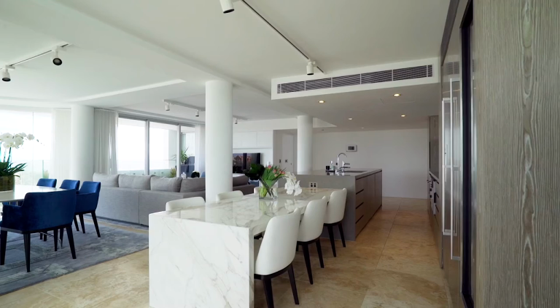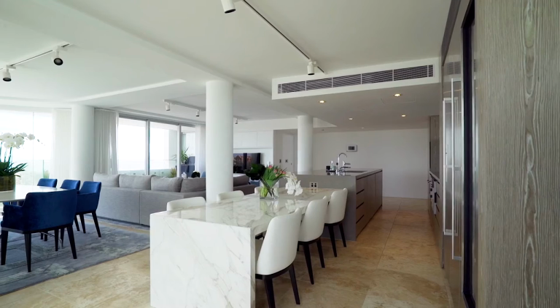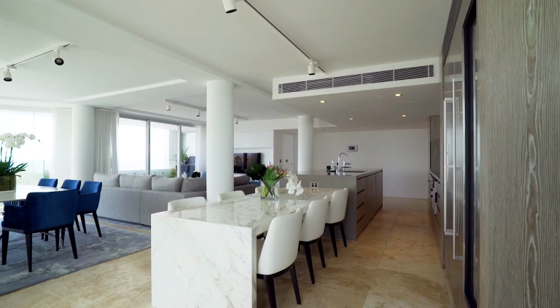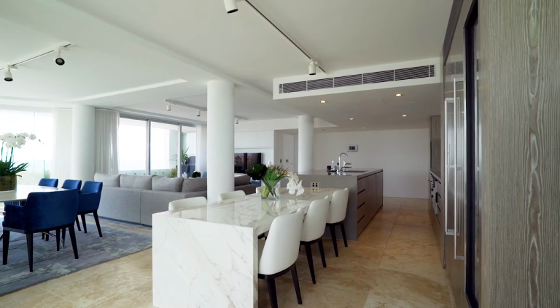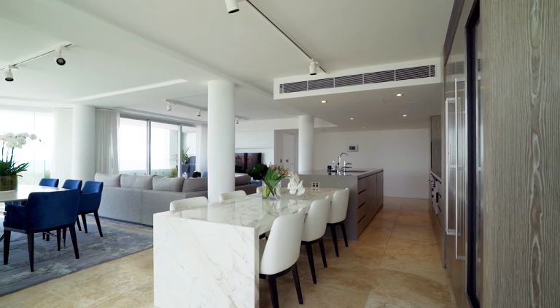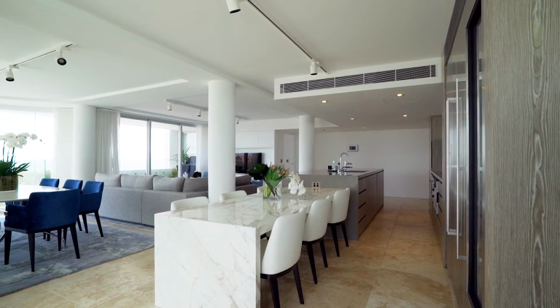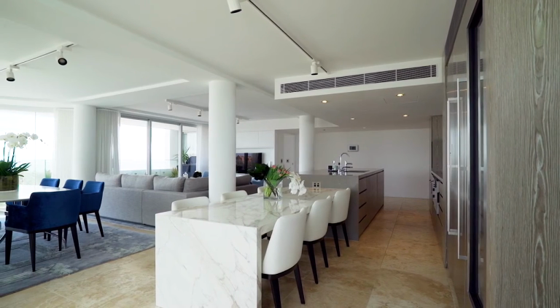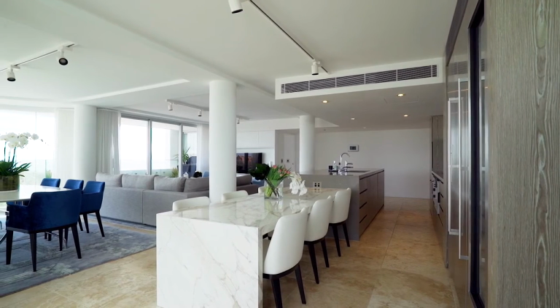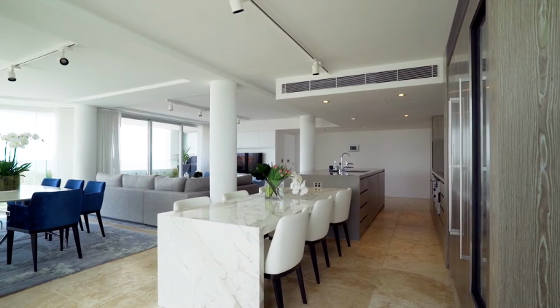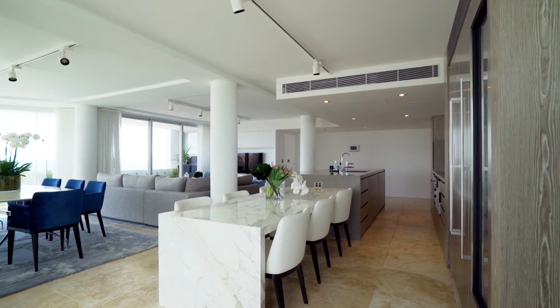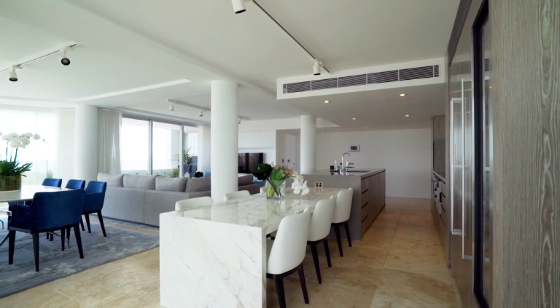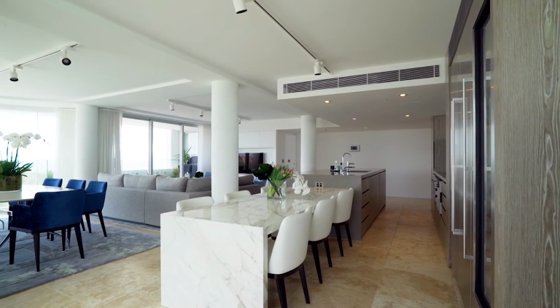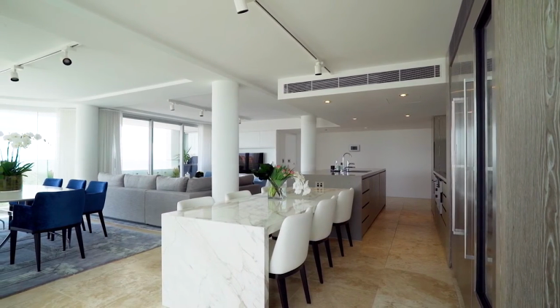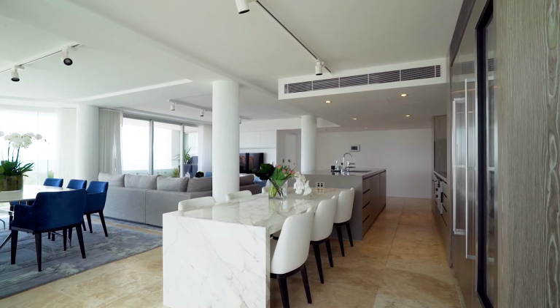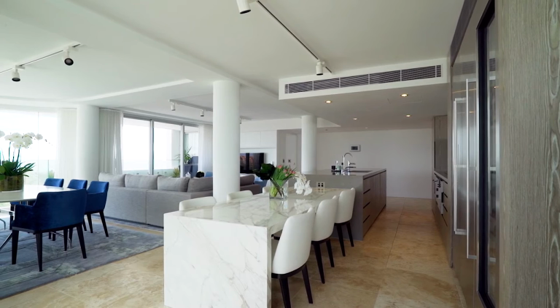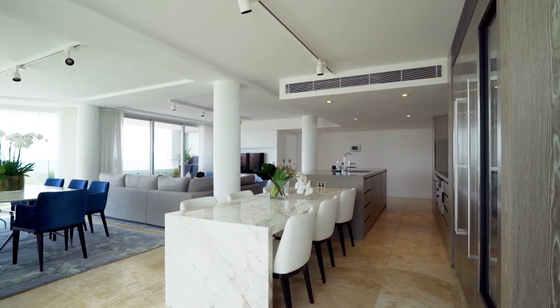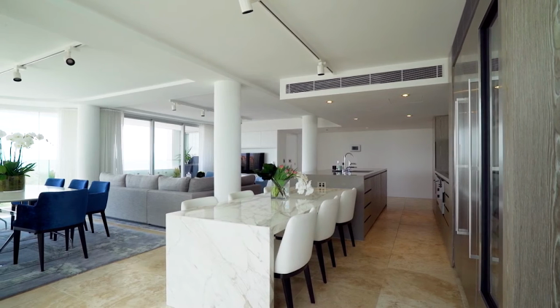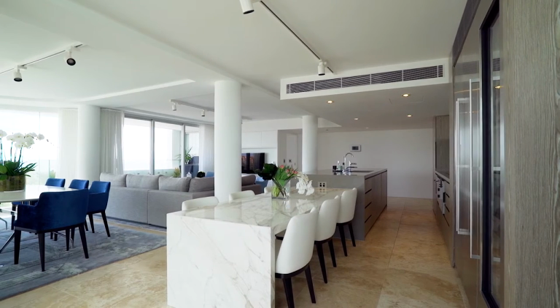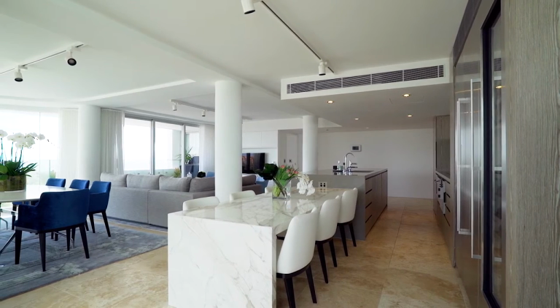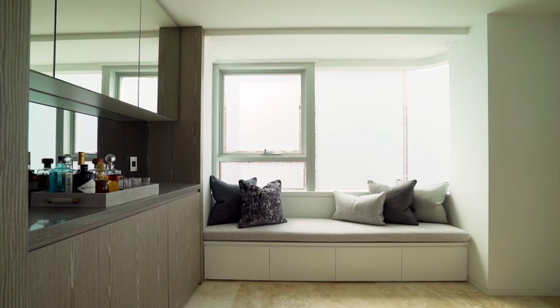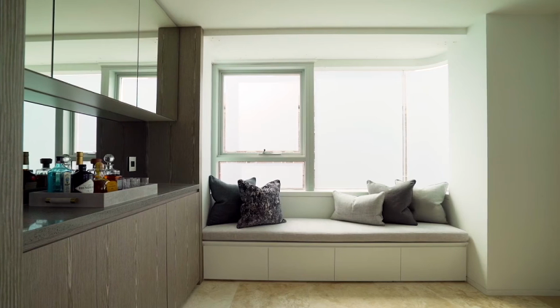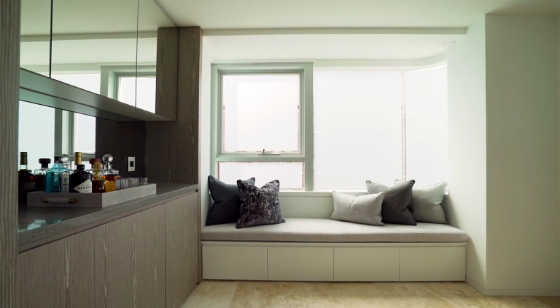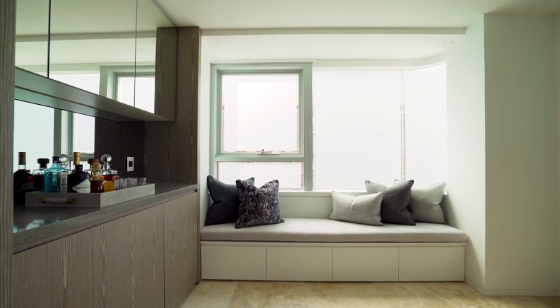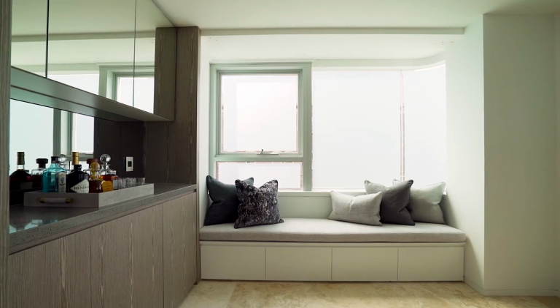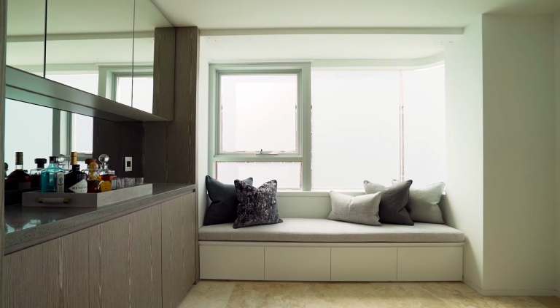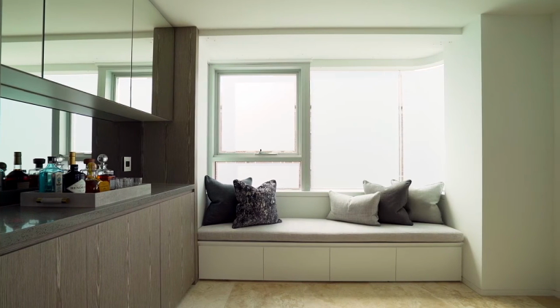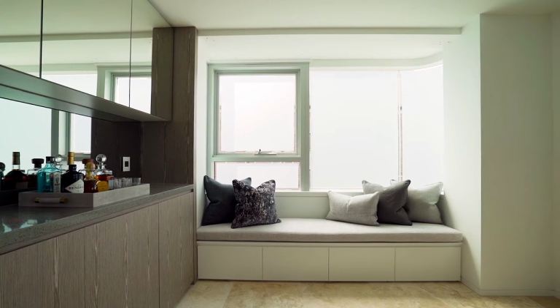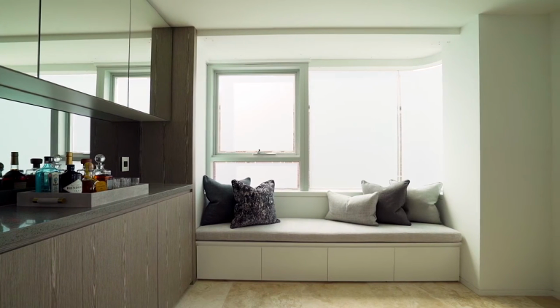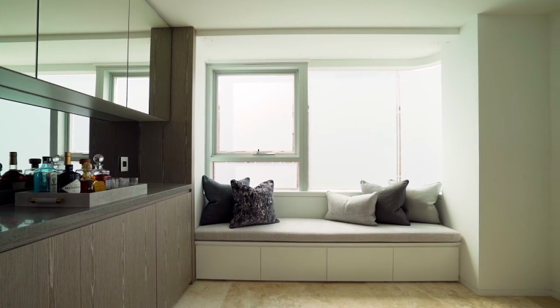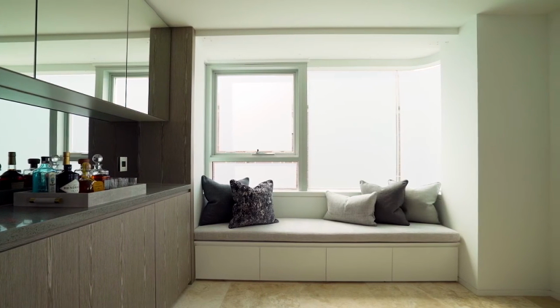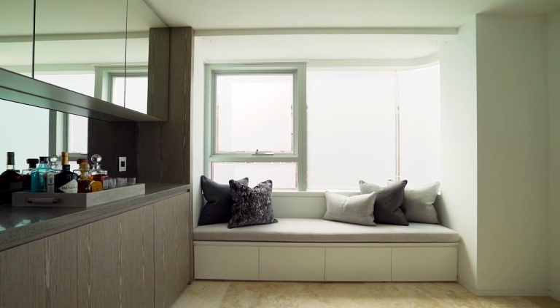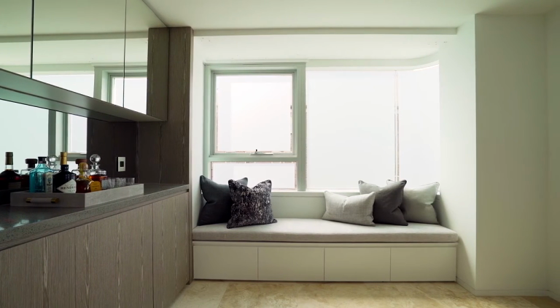Needless to say, this apartment is a once-in-a-lifetime opportunity, and anyone who happens to call it home is very lucky indeed.